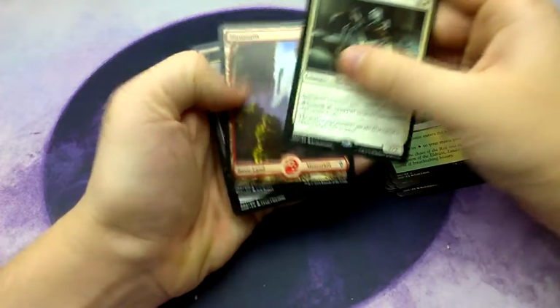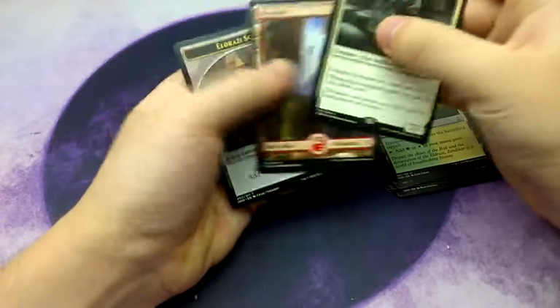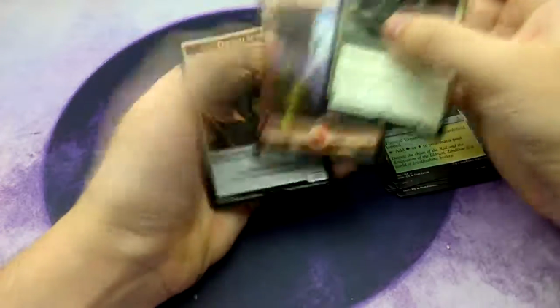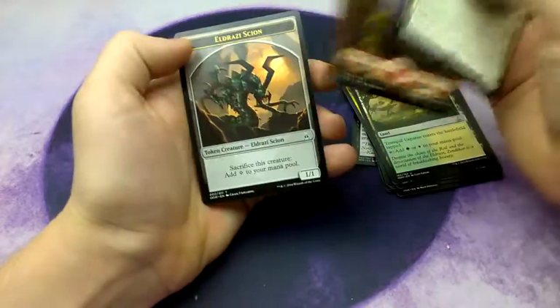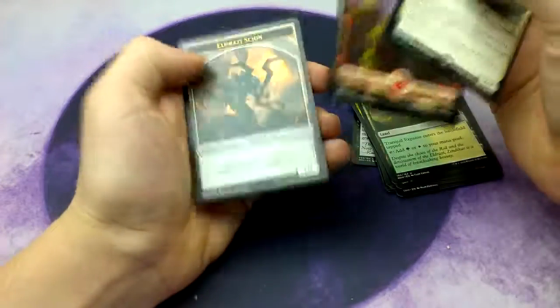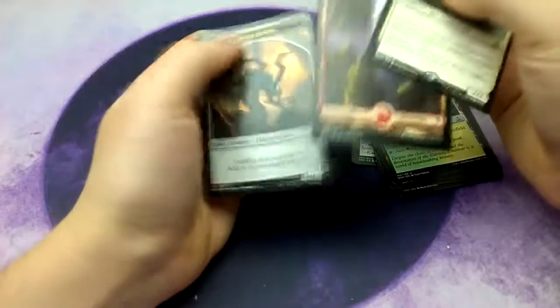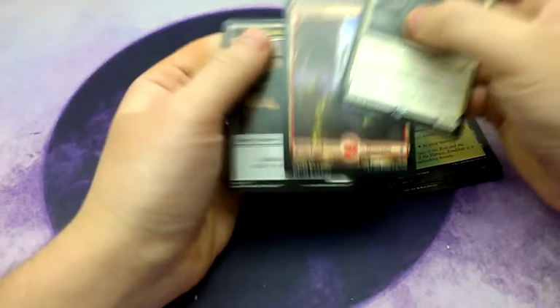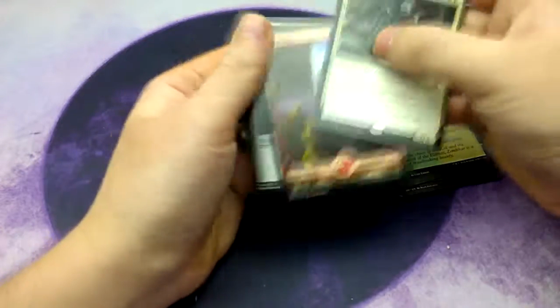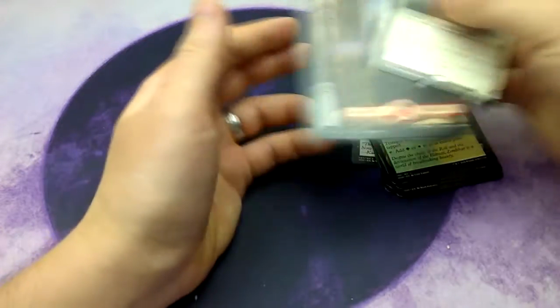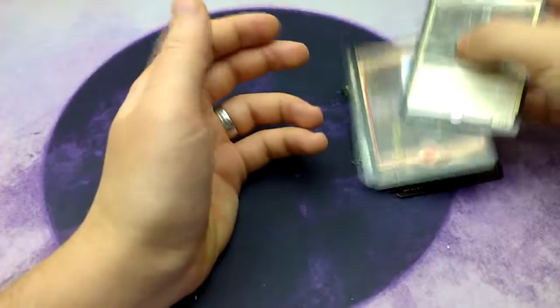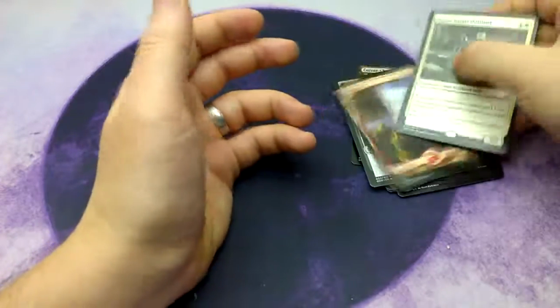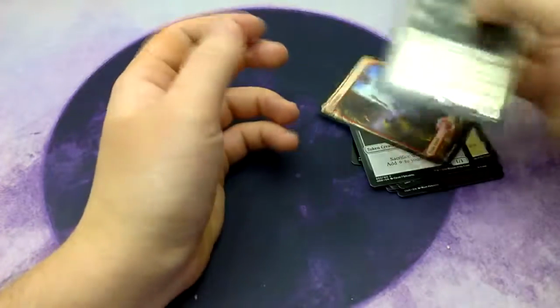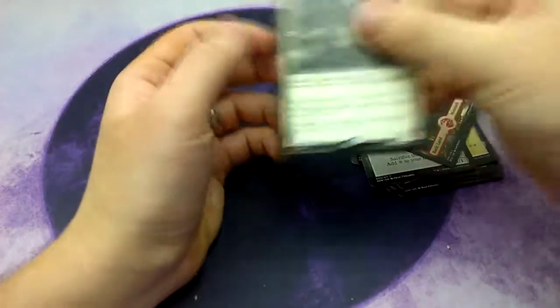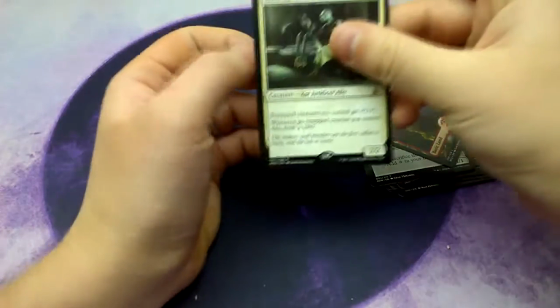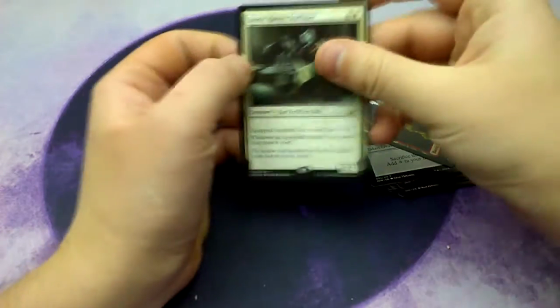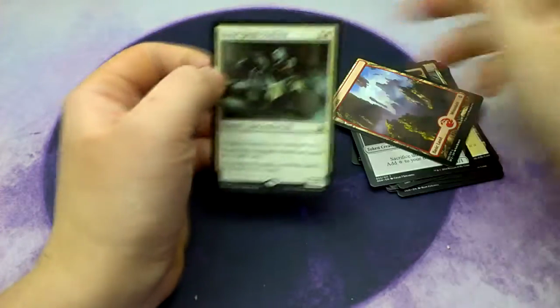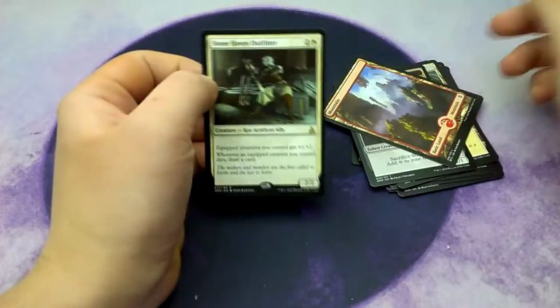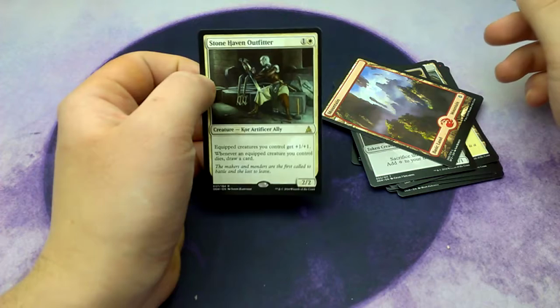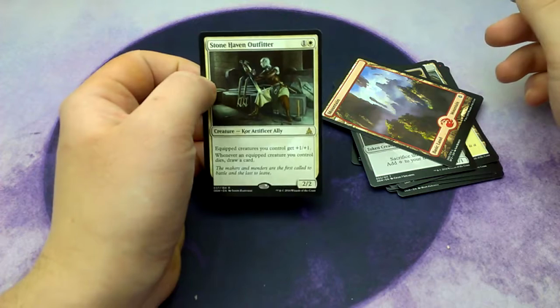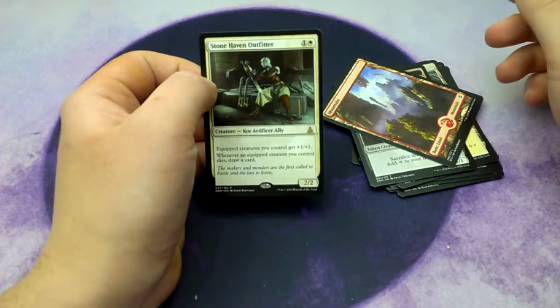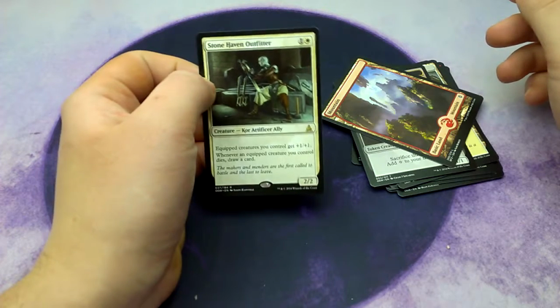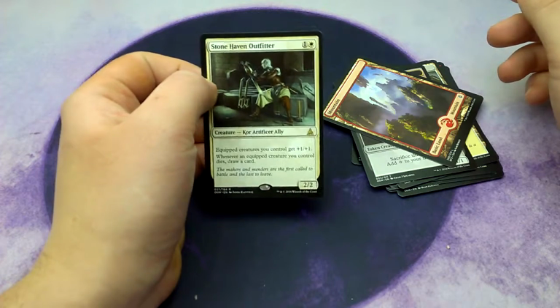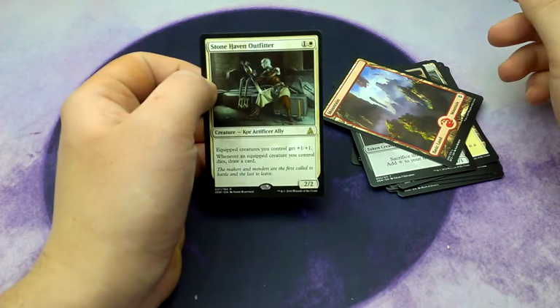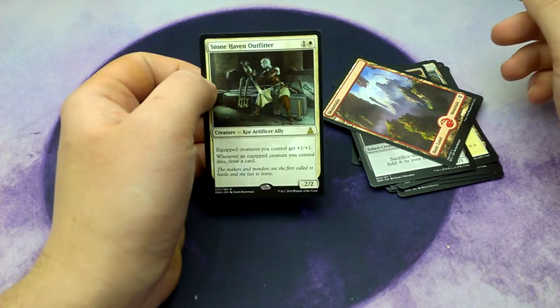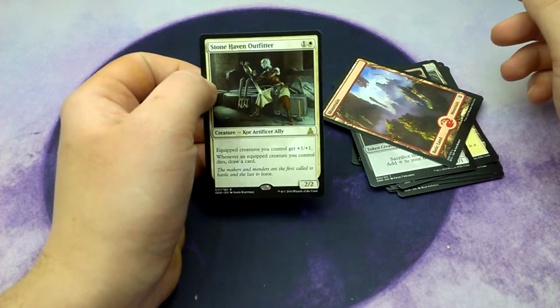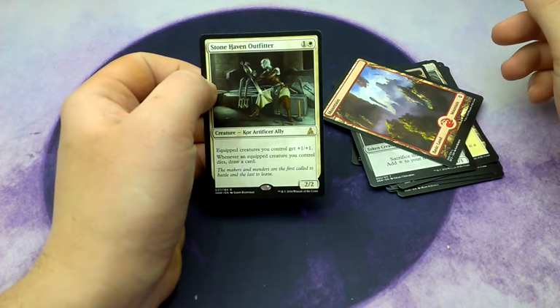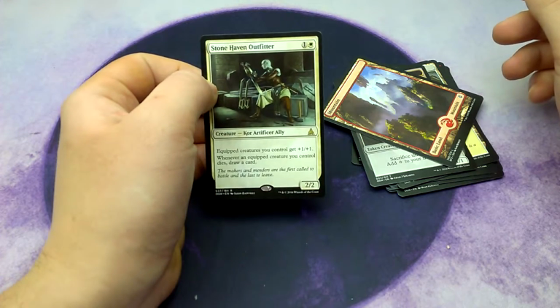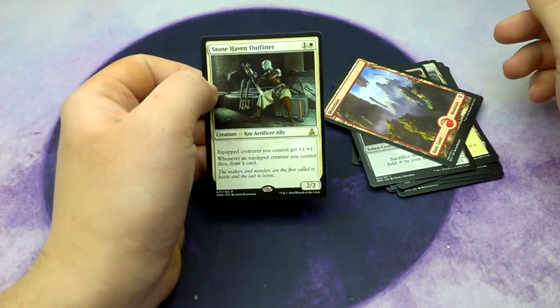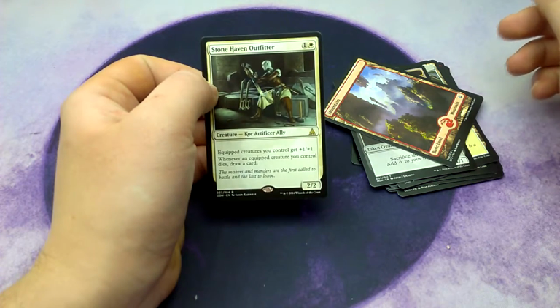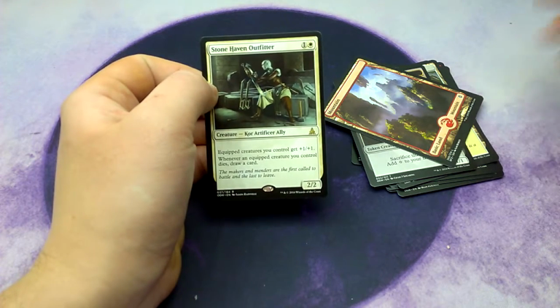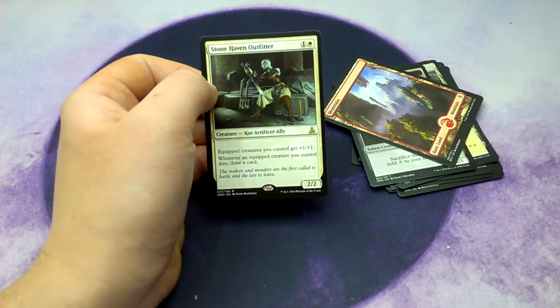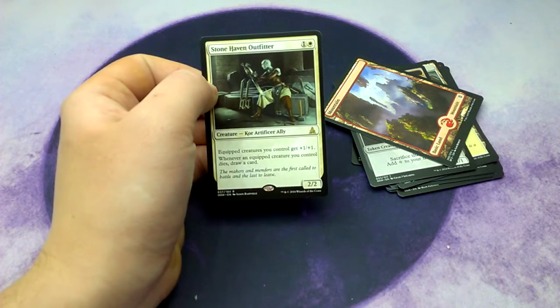And then we have a Mountain and a Drazi Scythe token. Thank you for watching and until next time.